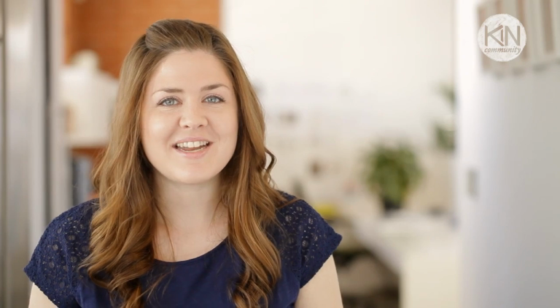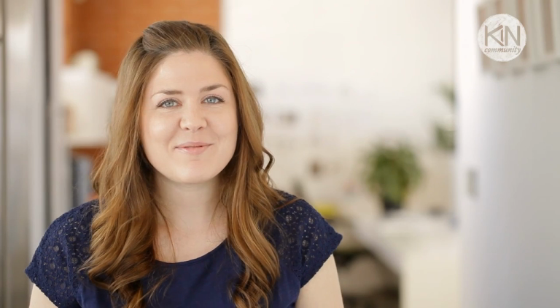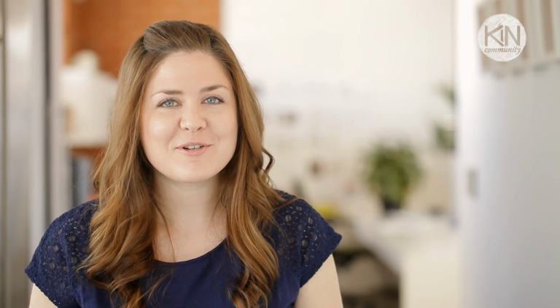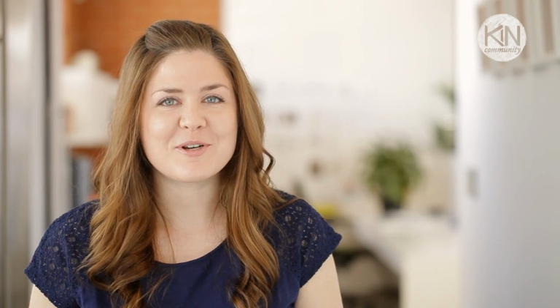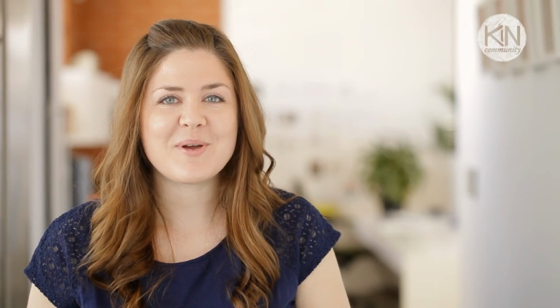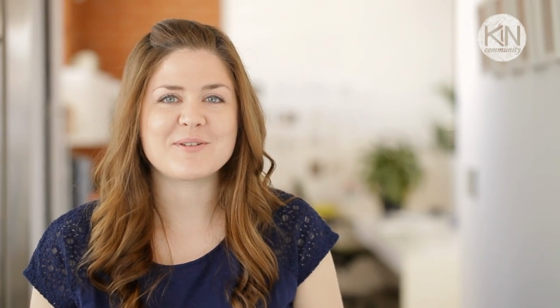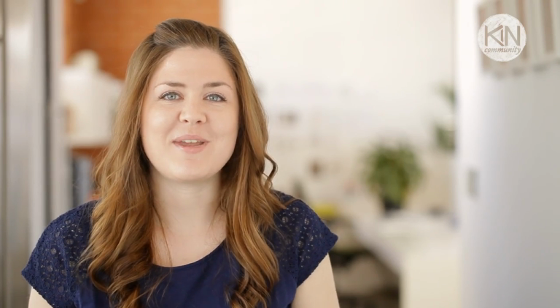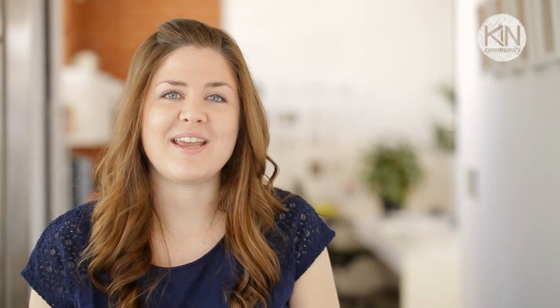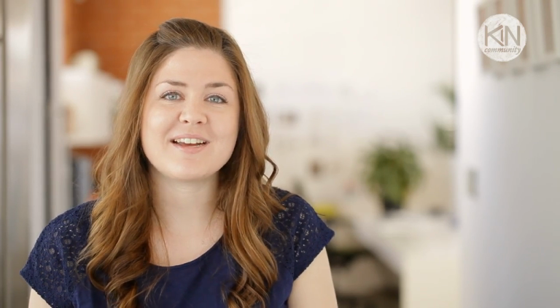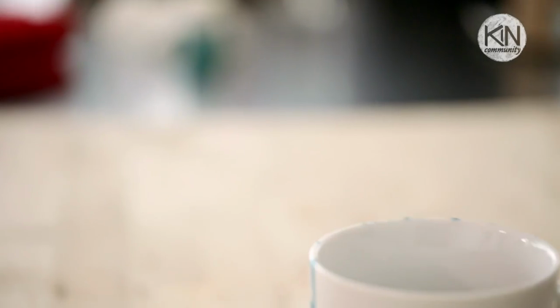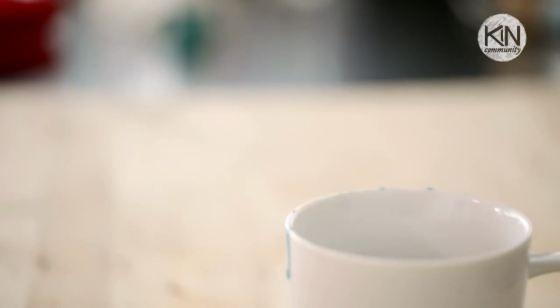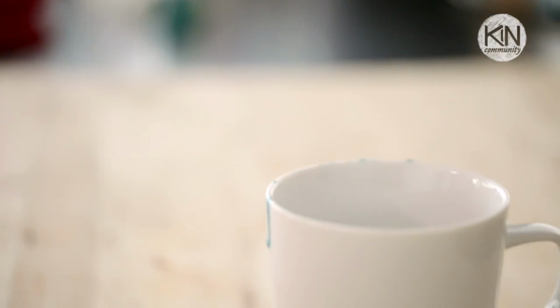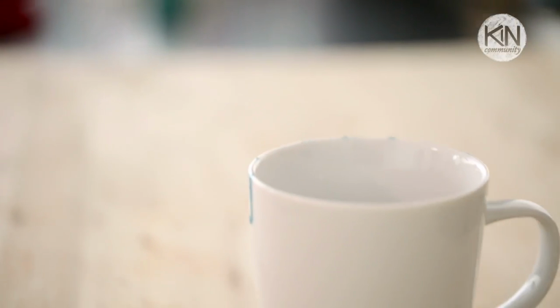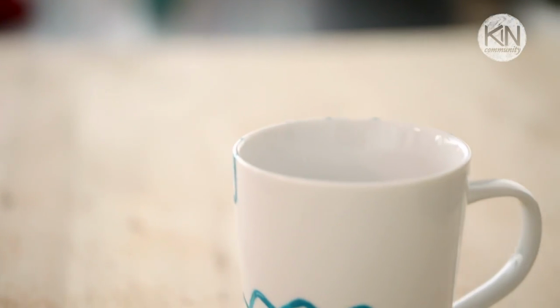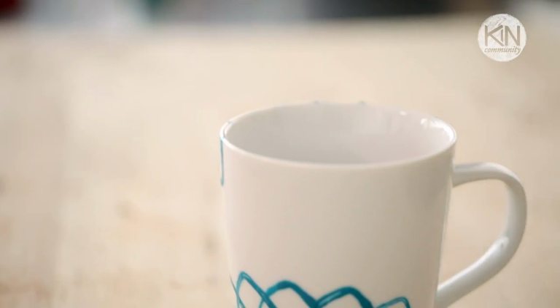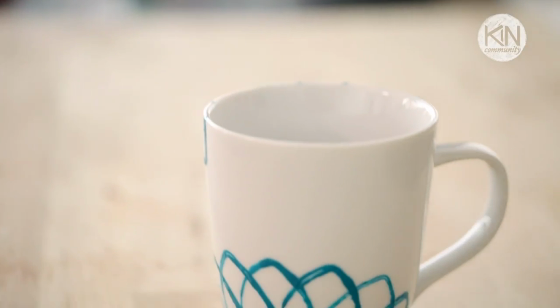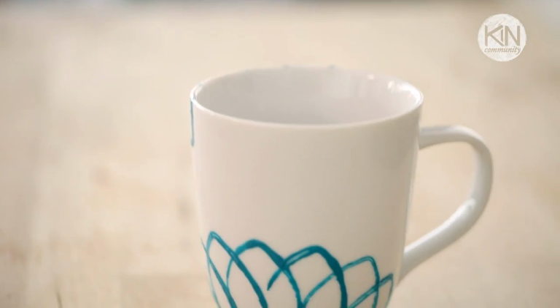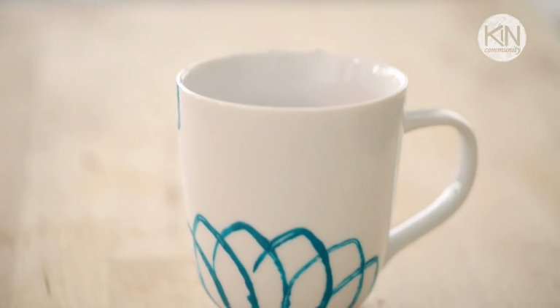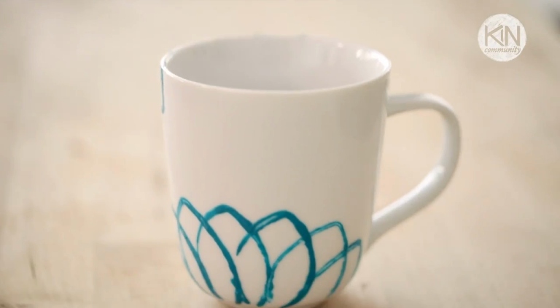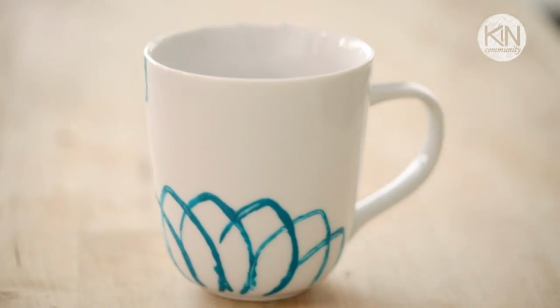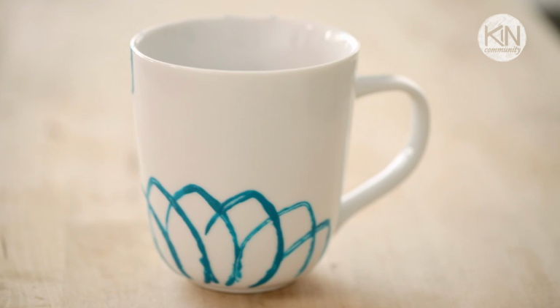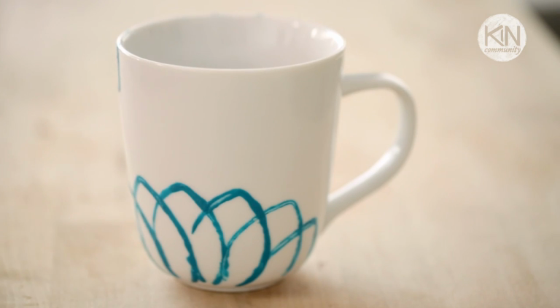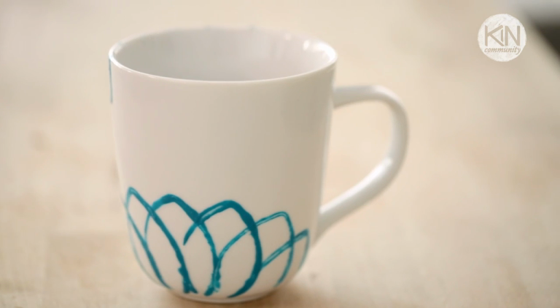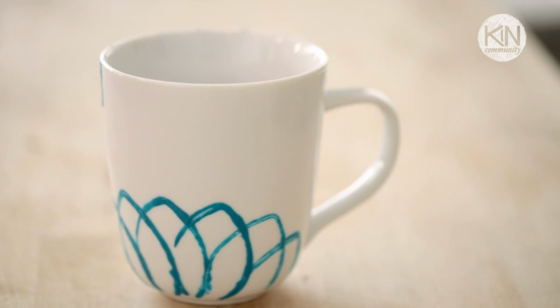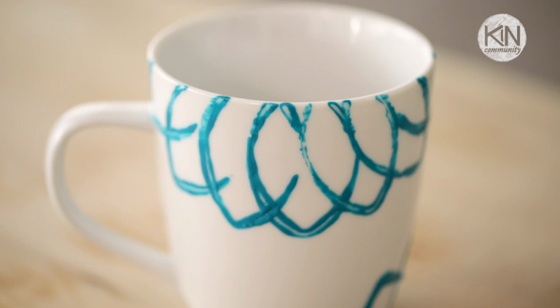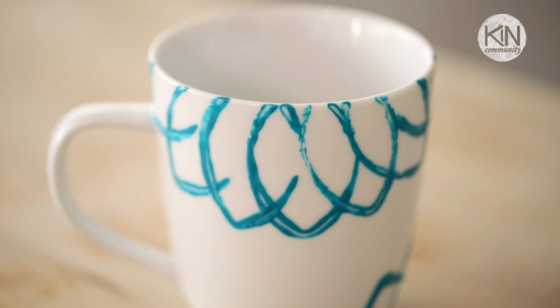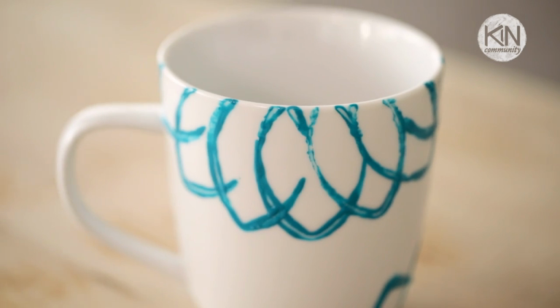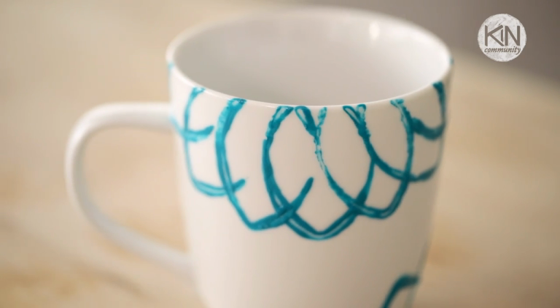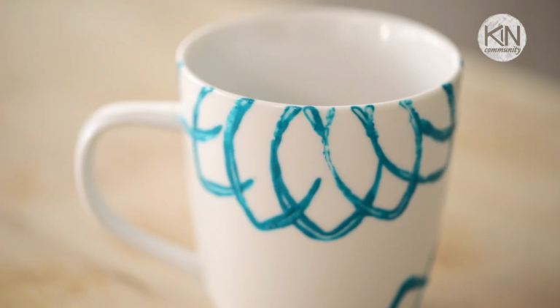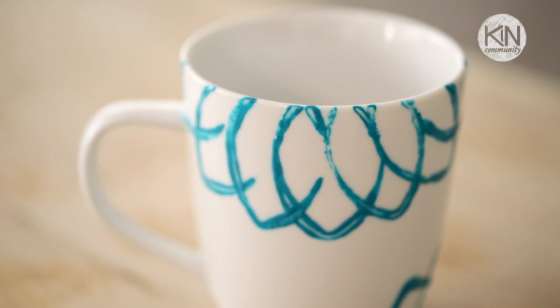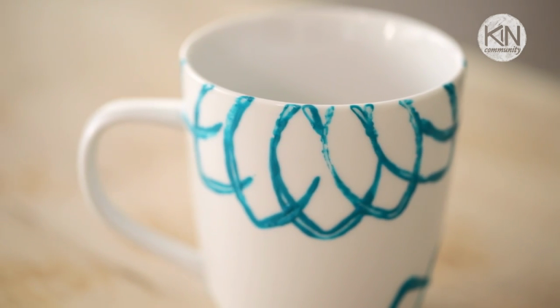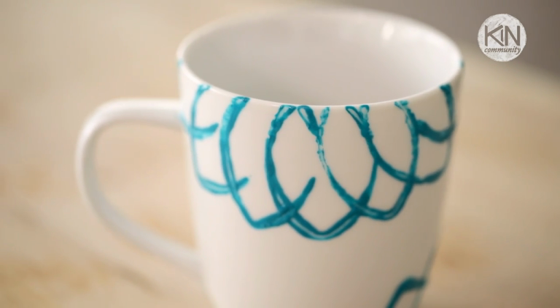Today I'm going to show you how to make a custom mug with a lotus flower design, which you can make from an easy-to-make stamp.